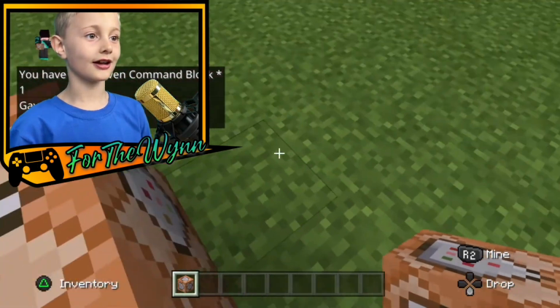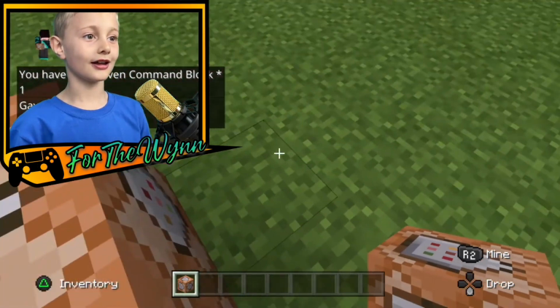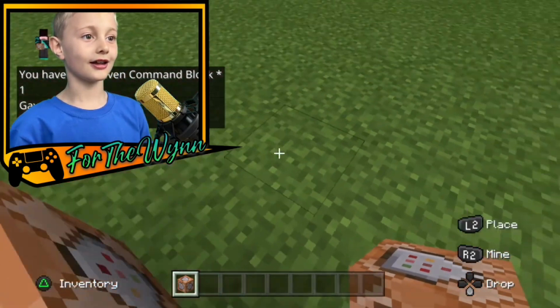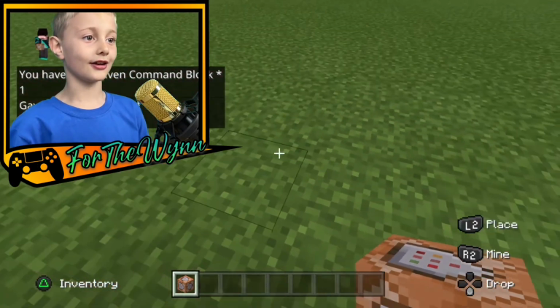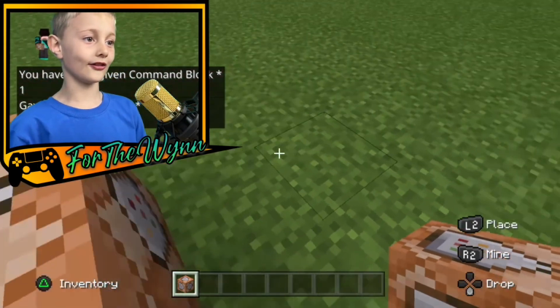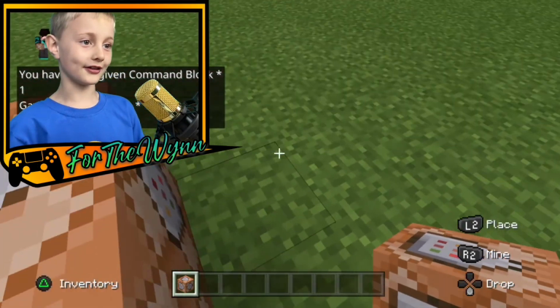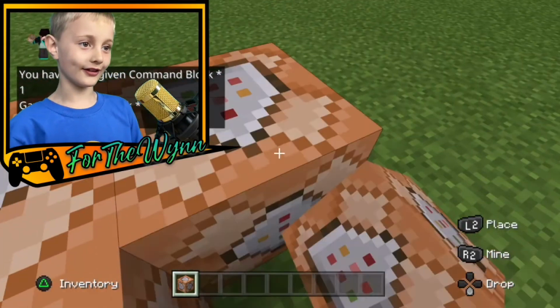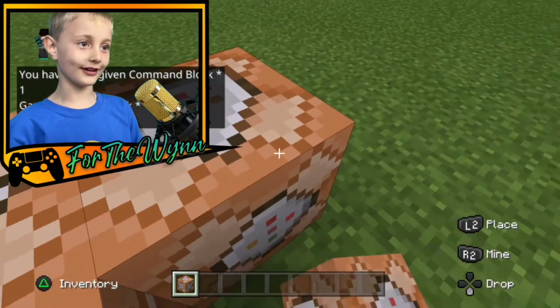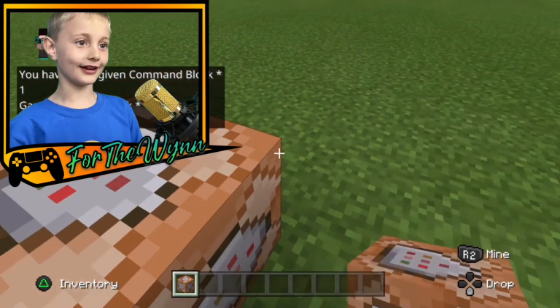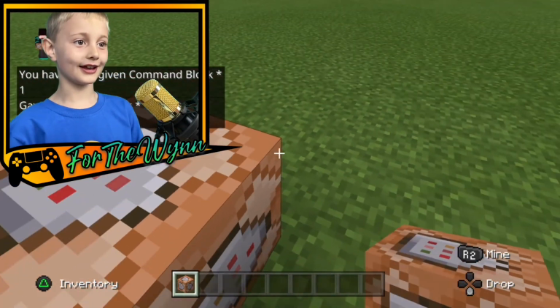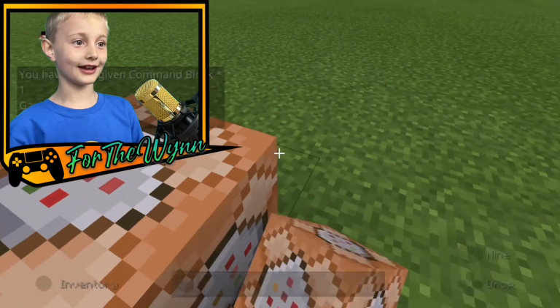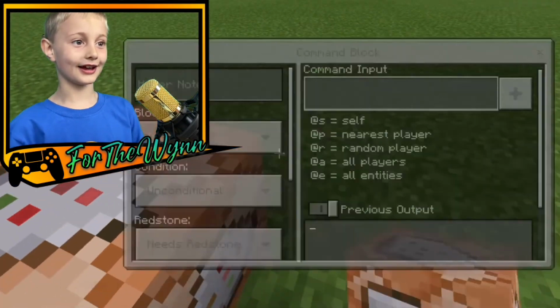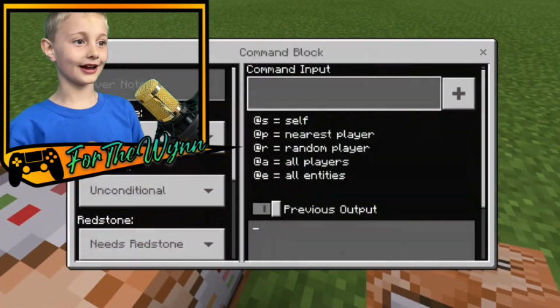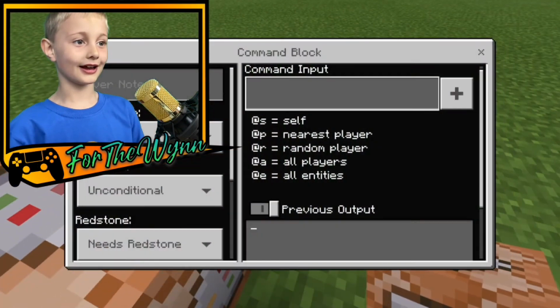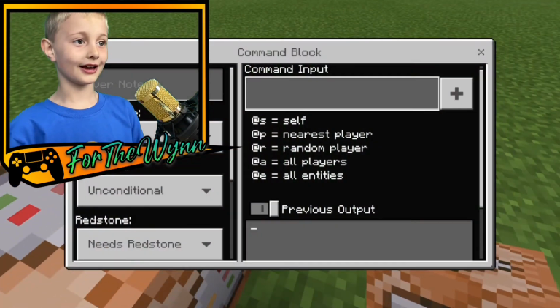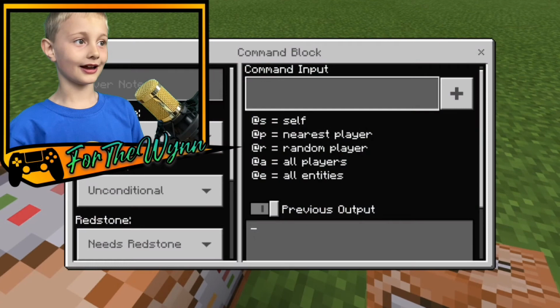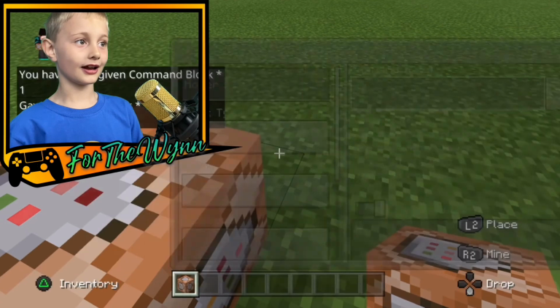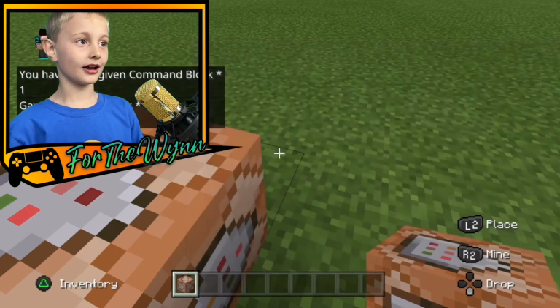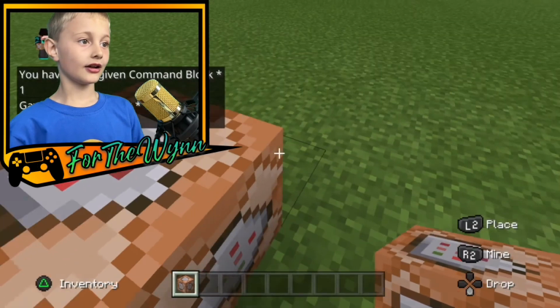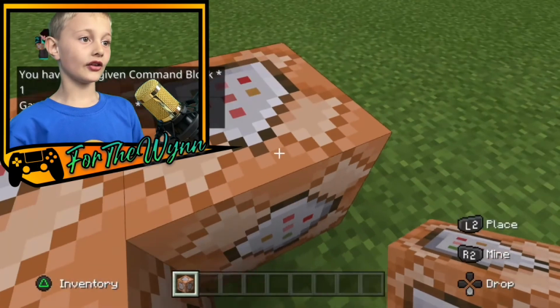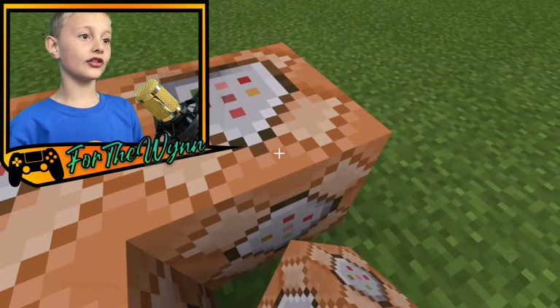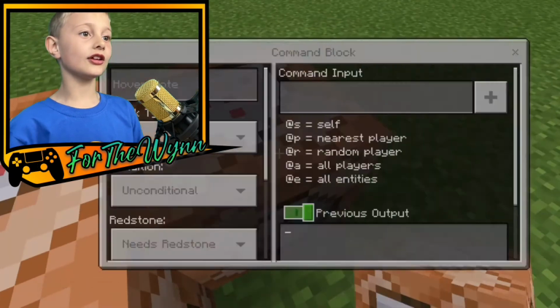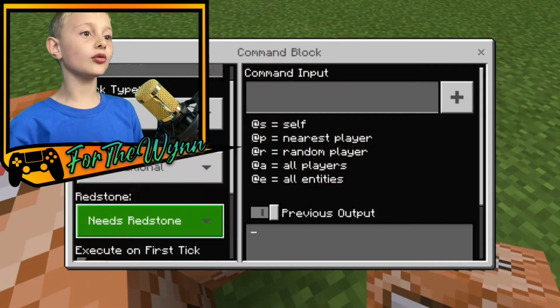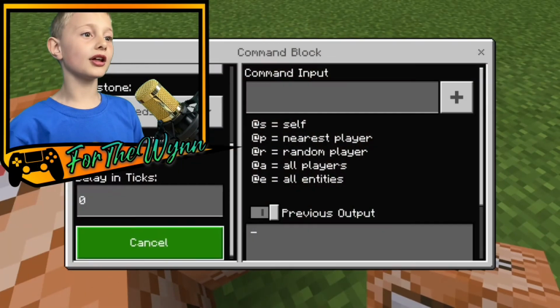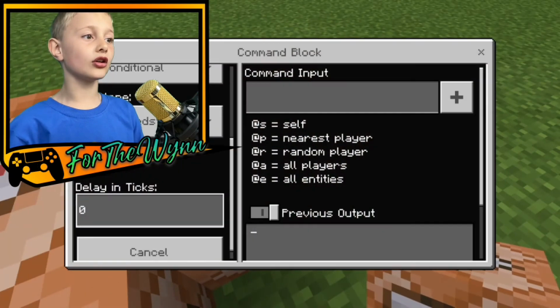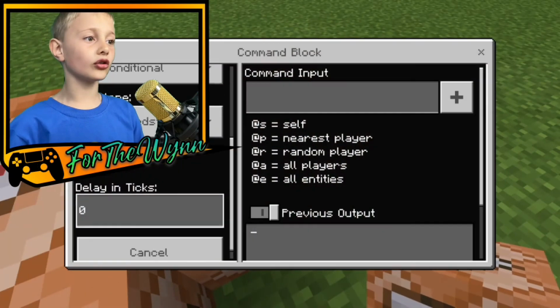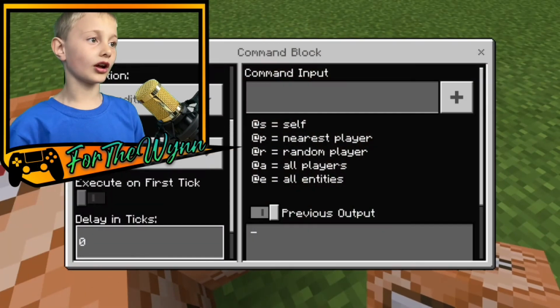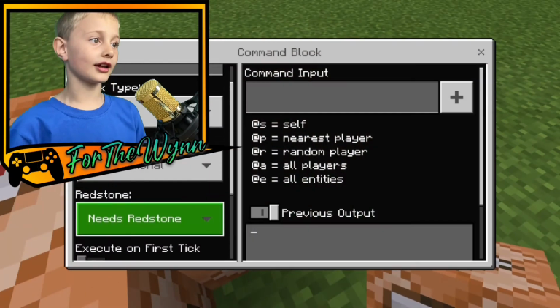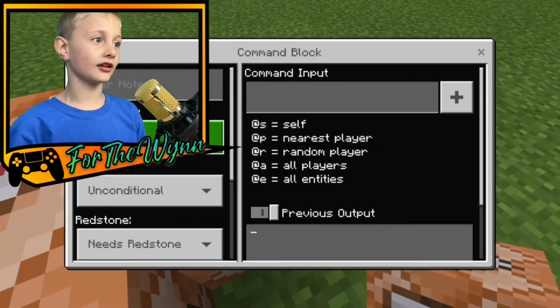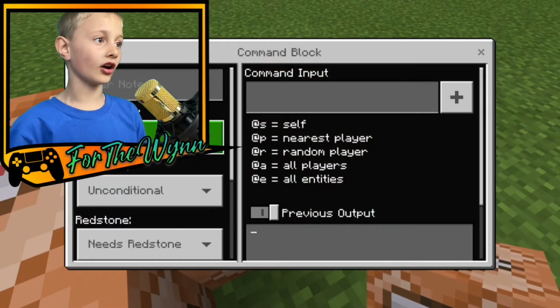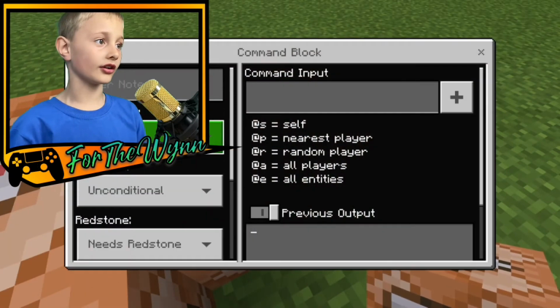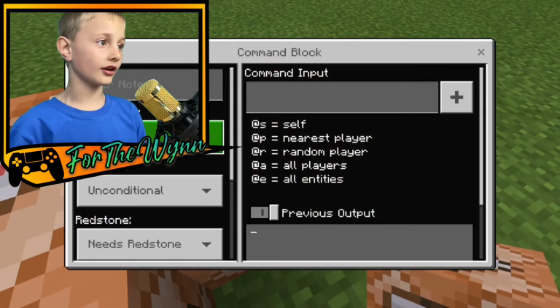And then you've got your command block. It's really great. This is what it looks like inside it.